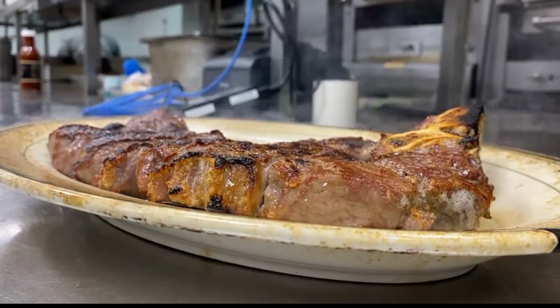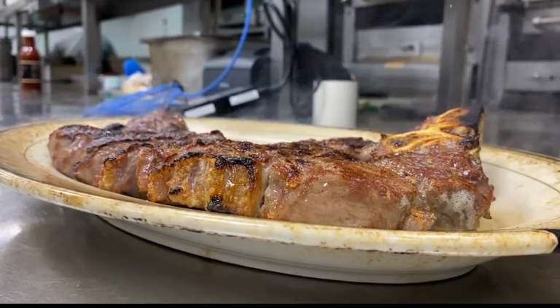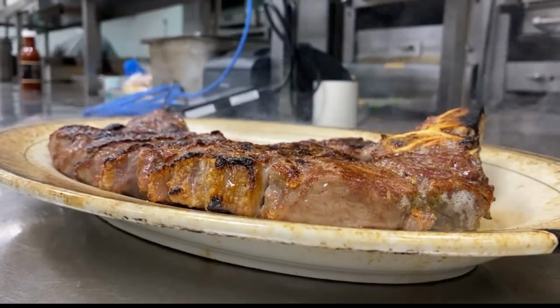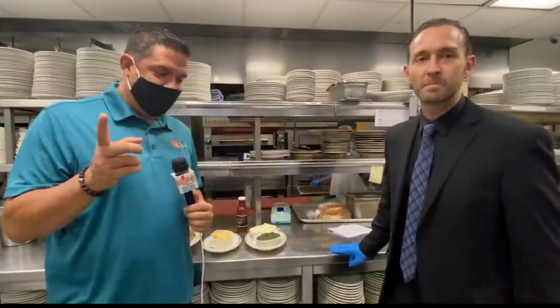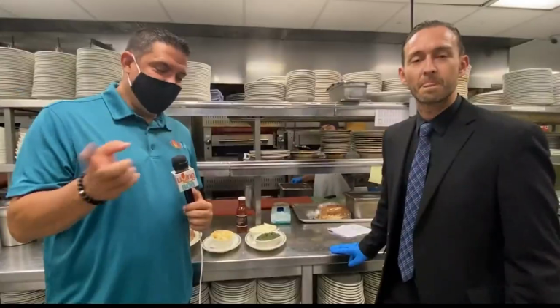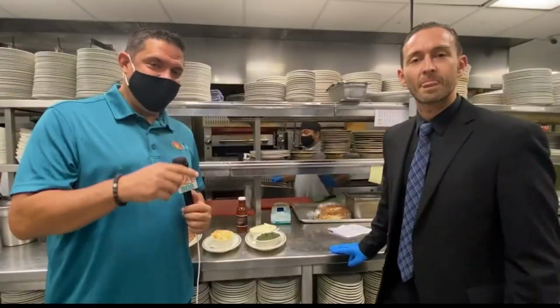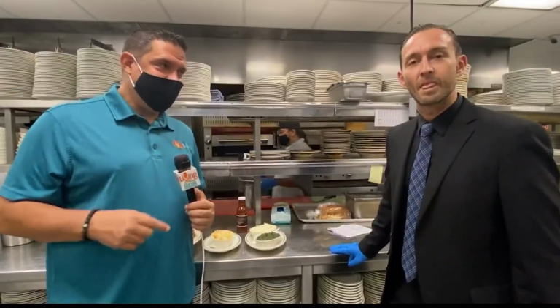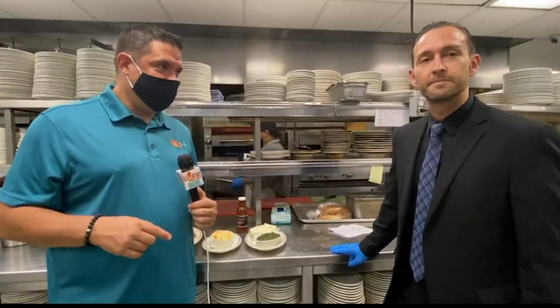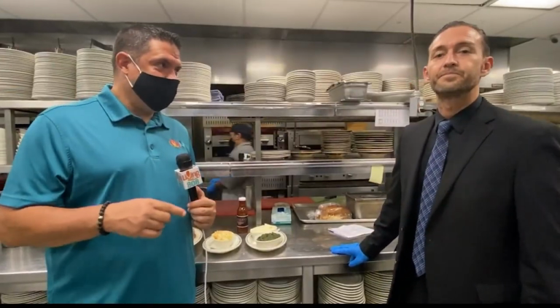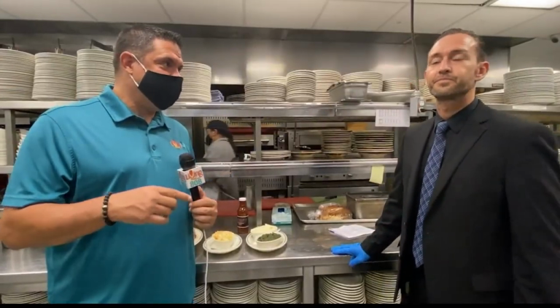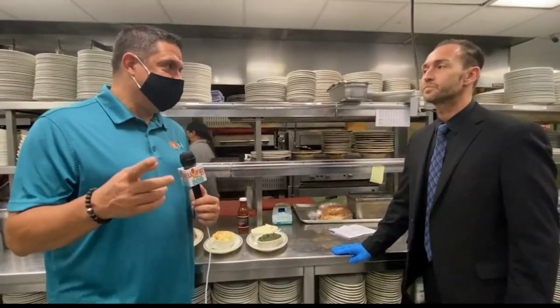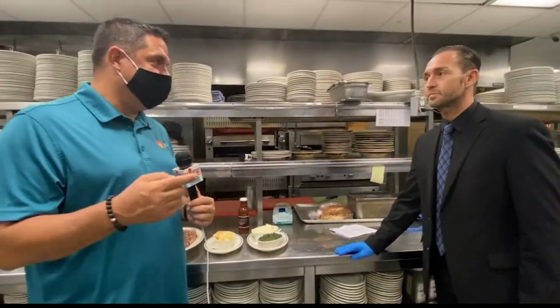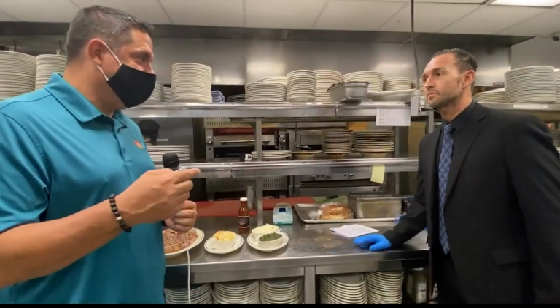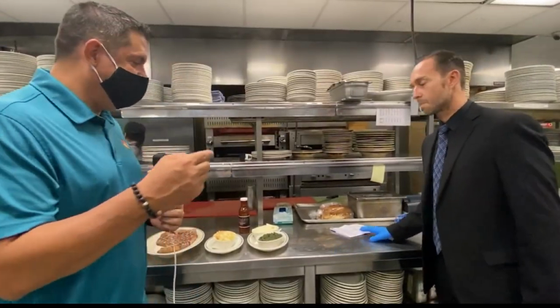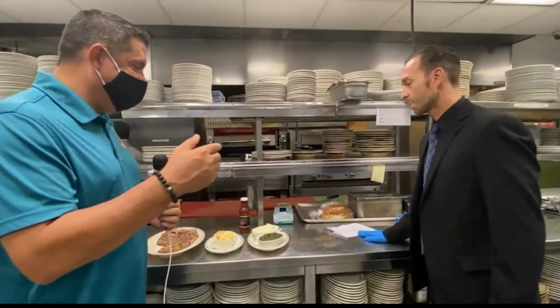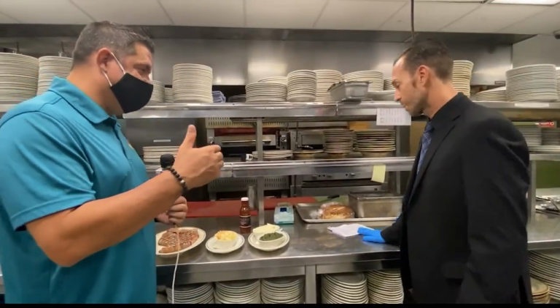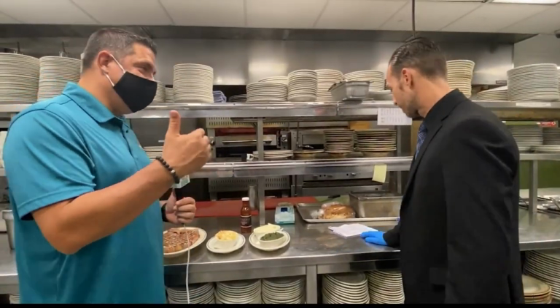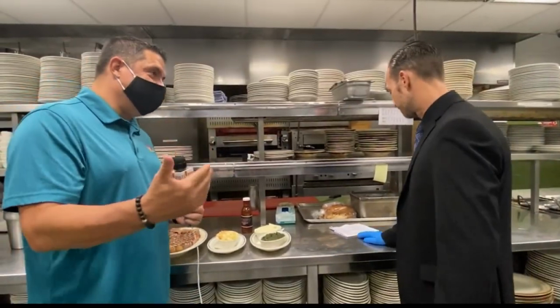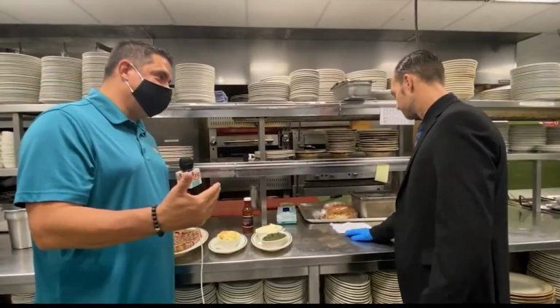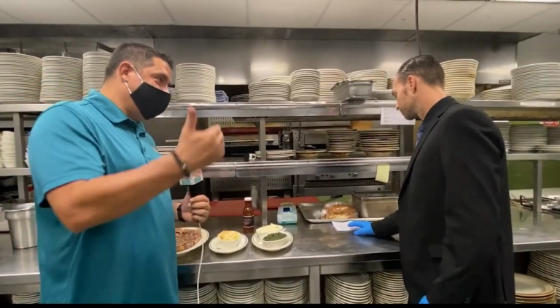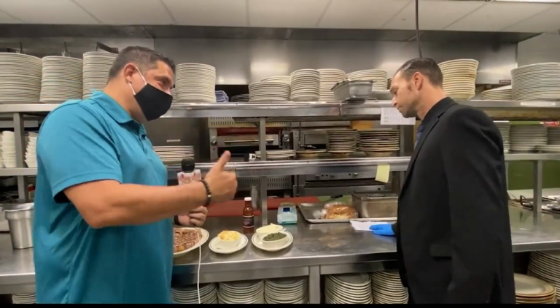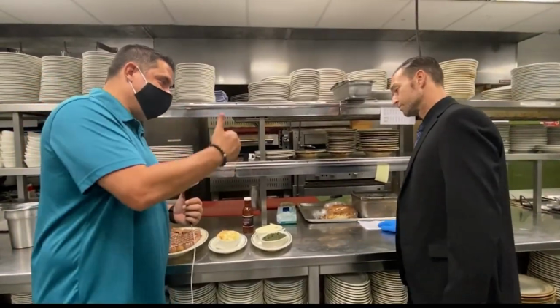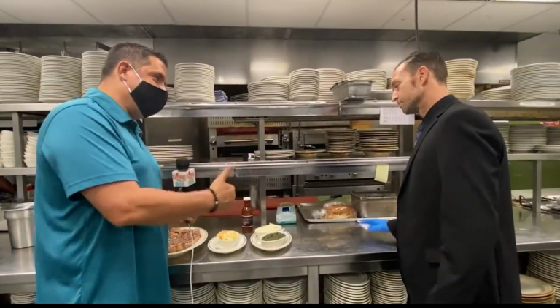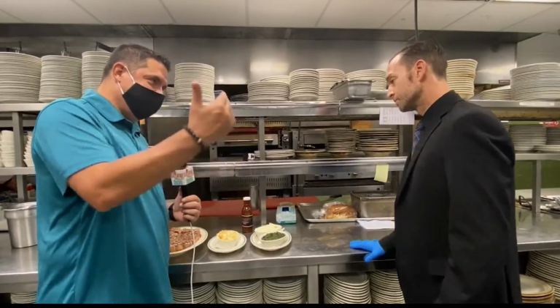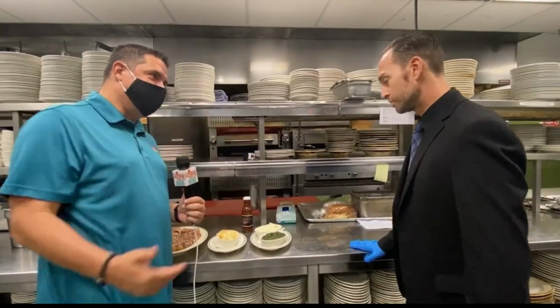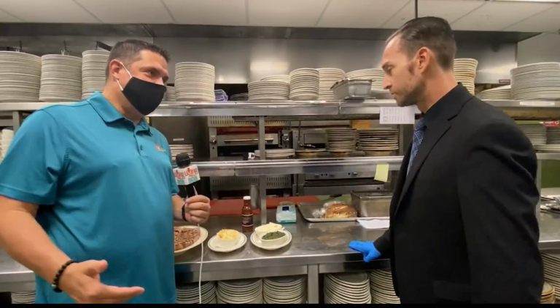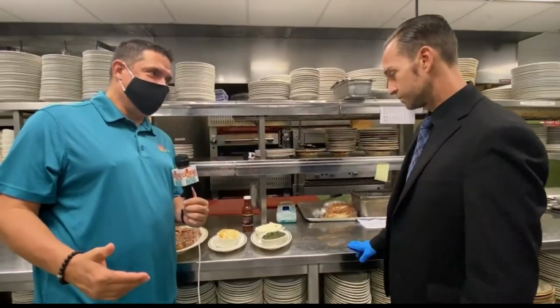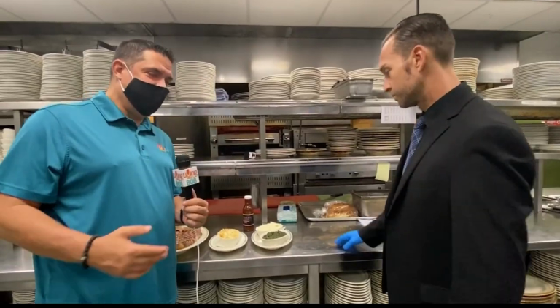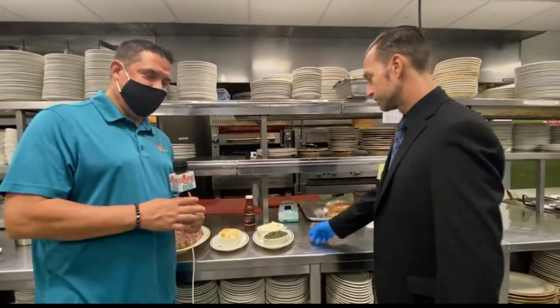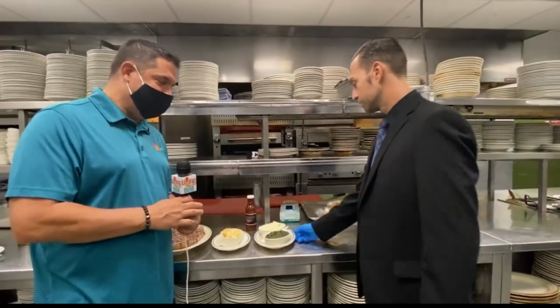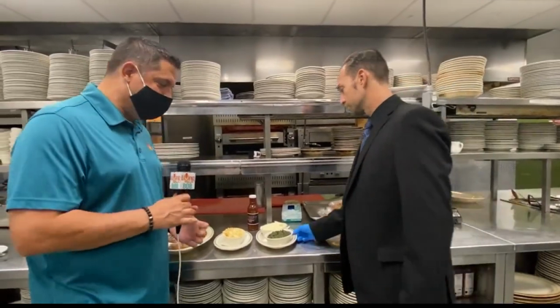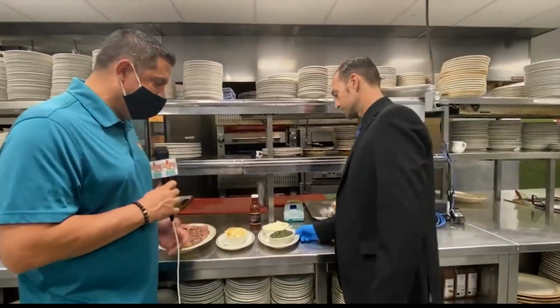We talked about it in the last segment. What are we showing our viewers, what they can get if they come down to Wolfgang's Steakhouse? What do we got?